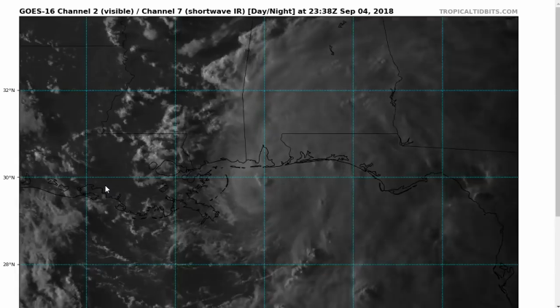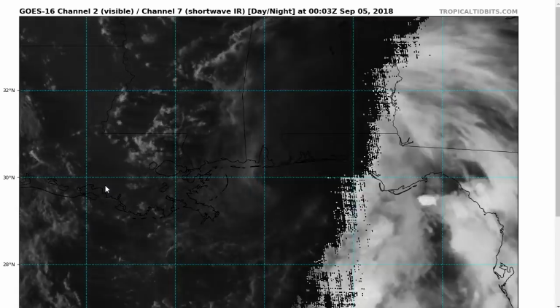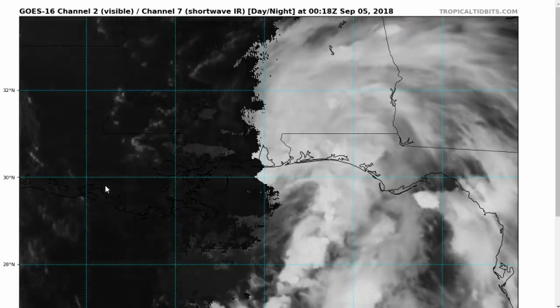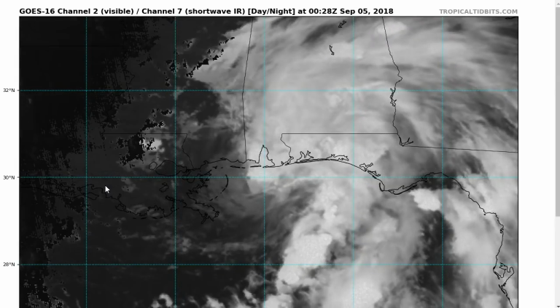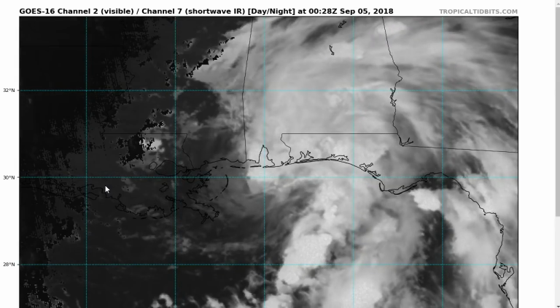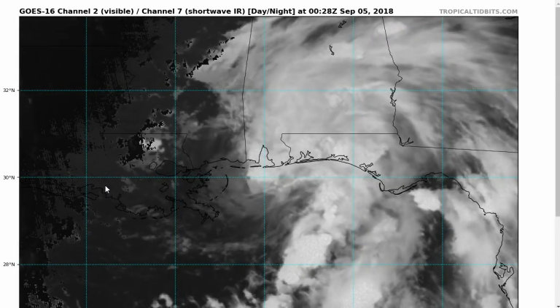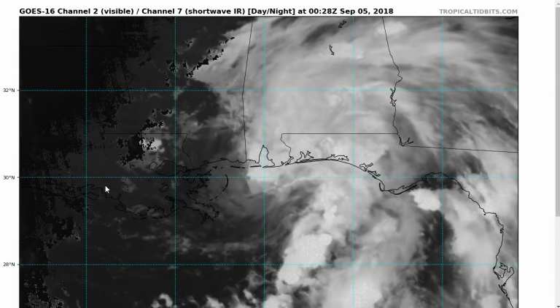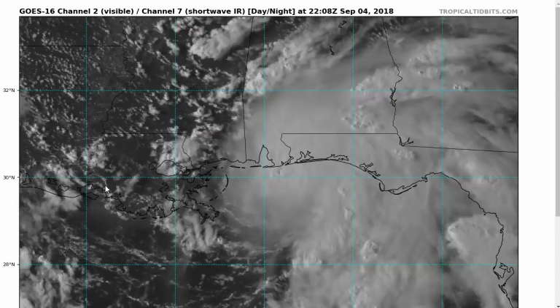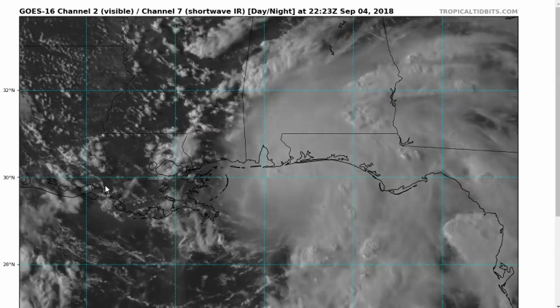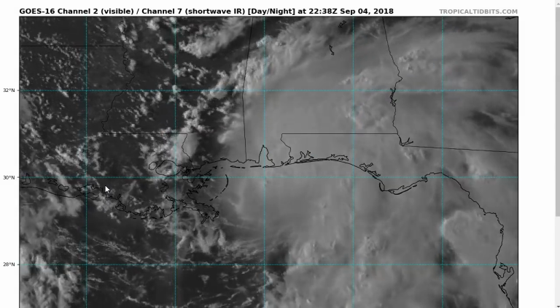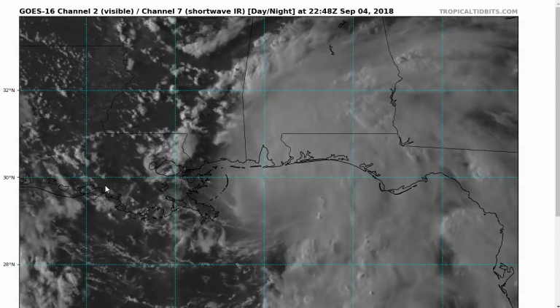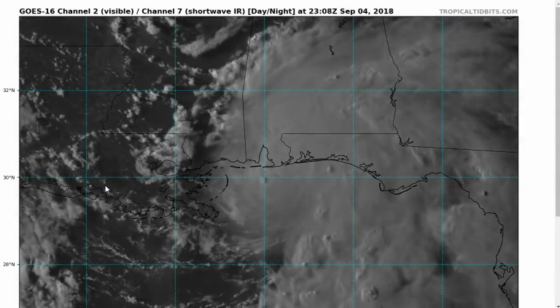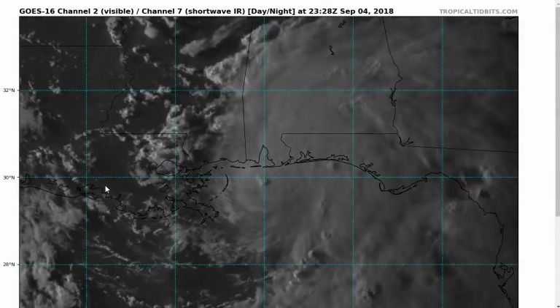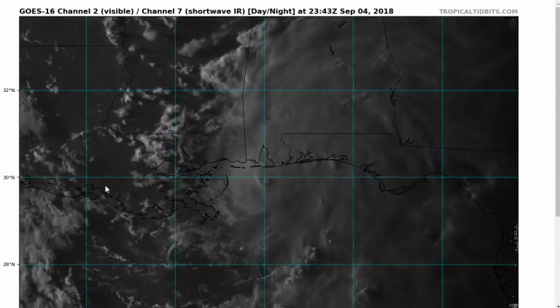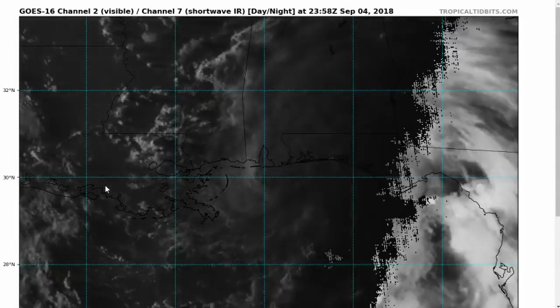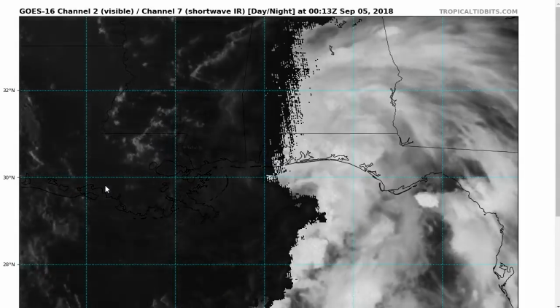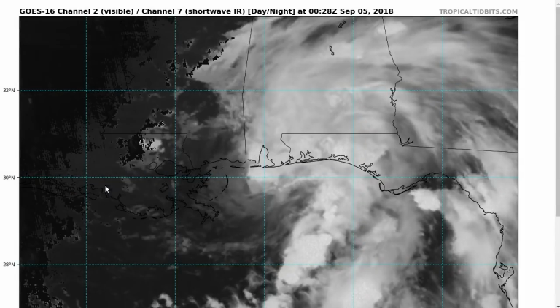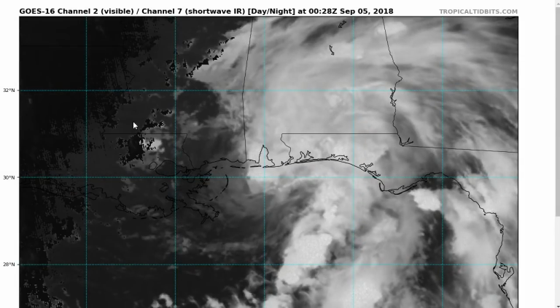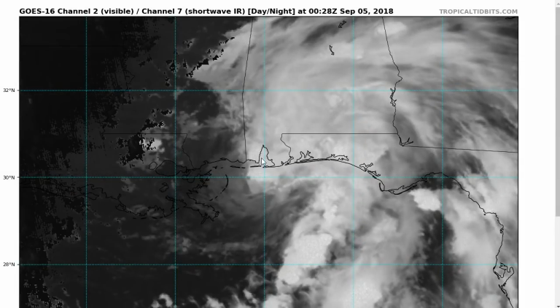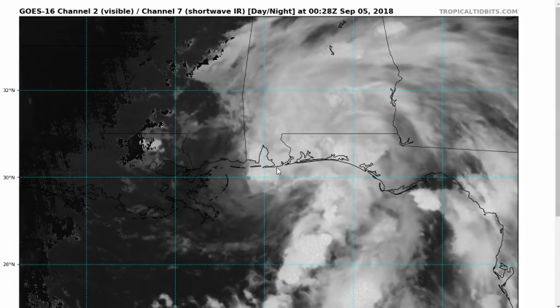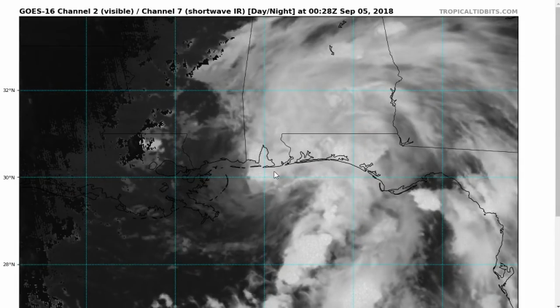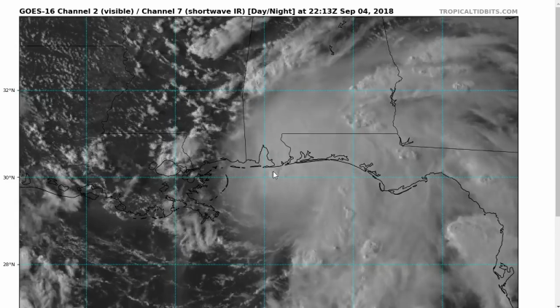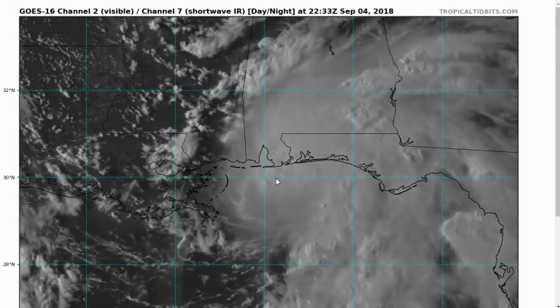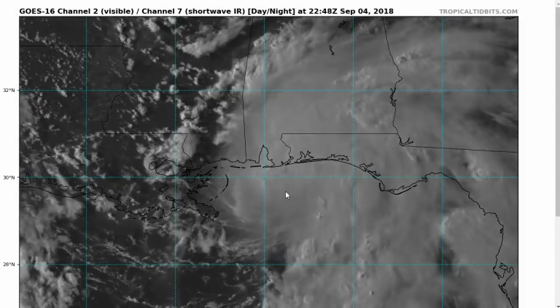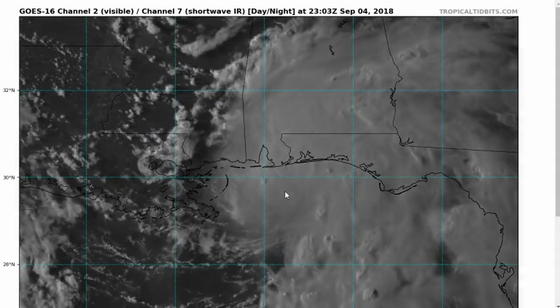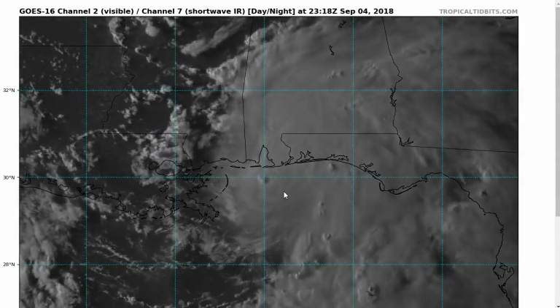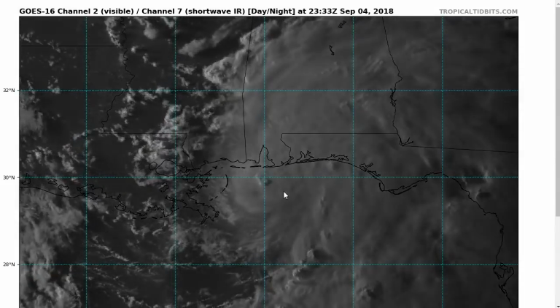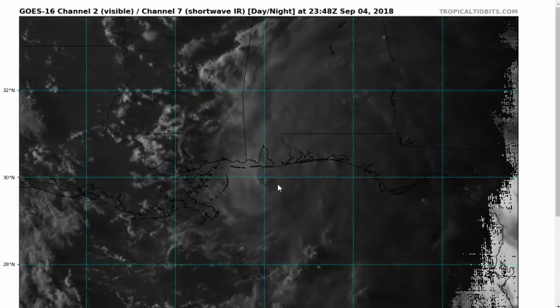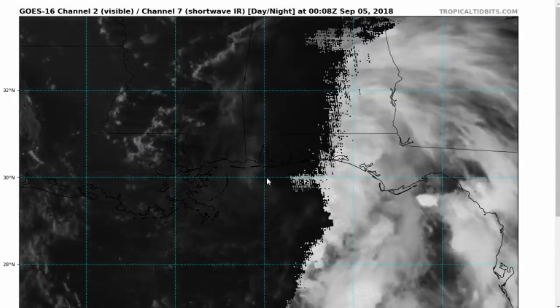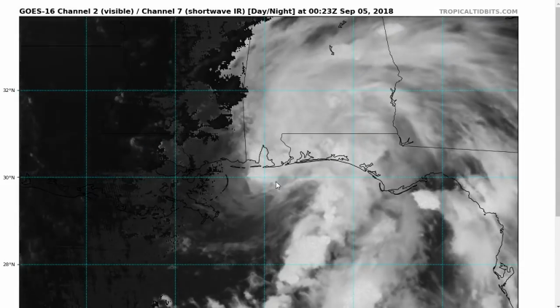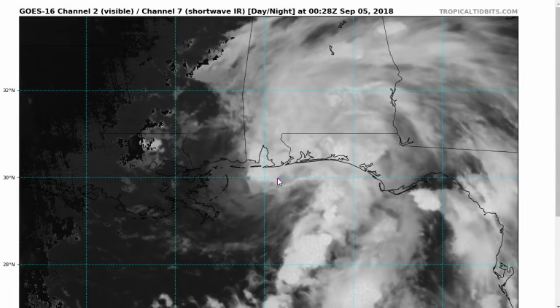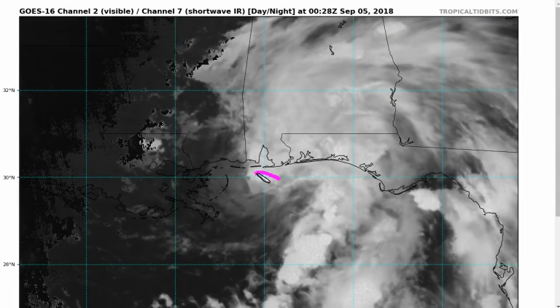I've clicked onto the Tropical Tibbets for Tuesday evening, September 4th. Just a quick update on Tropical Storm Gordon in the final hours before landfall.